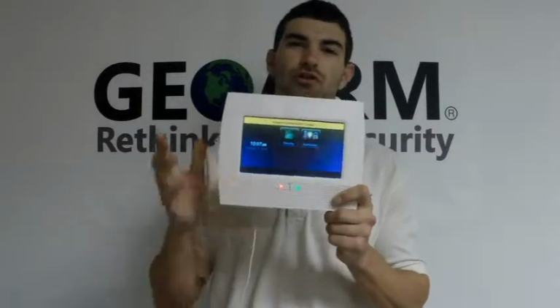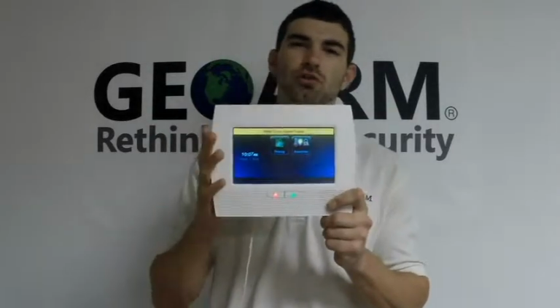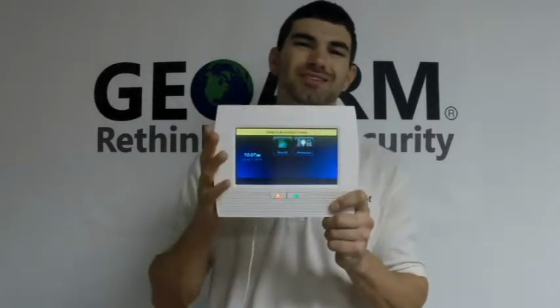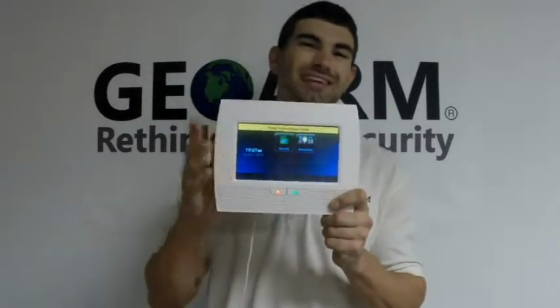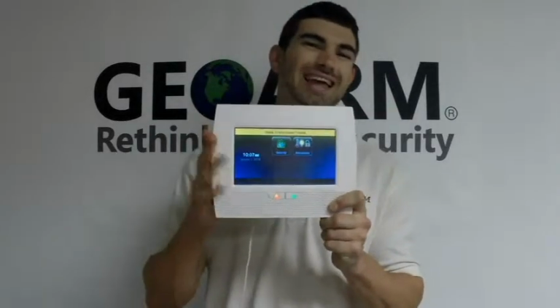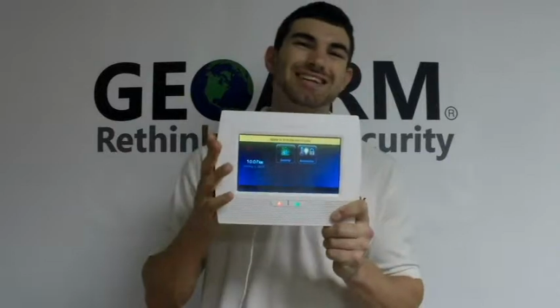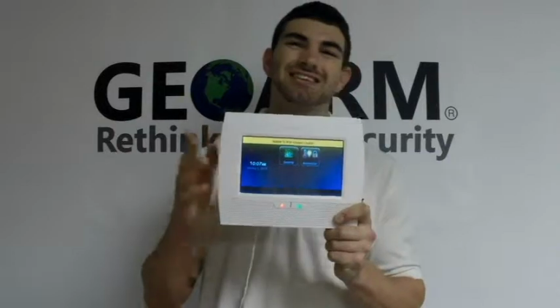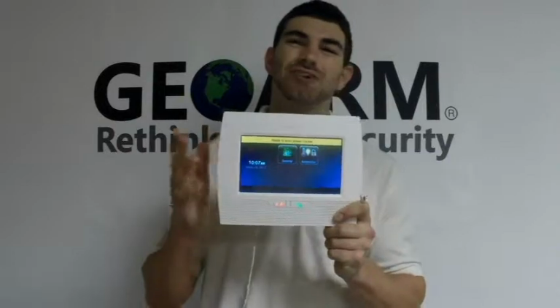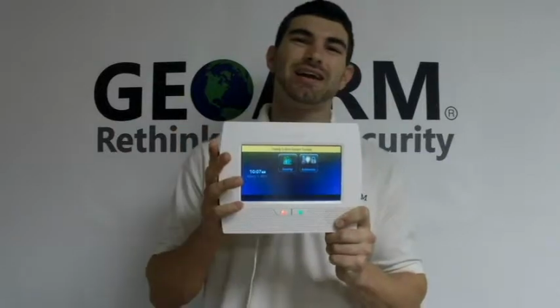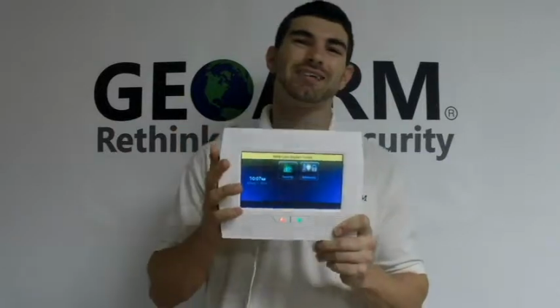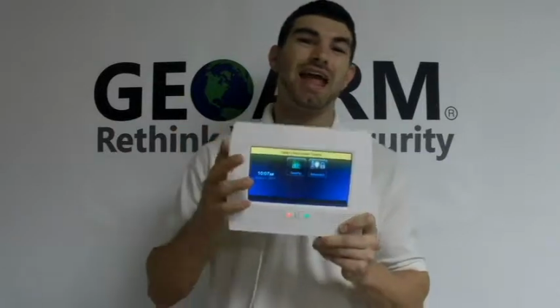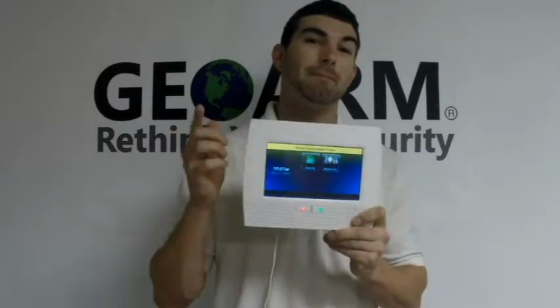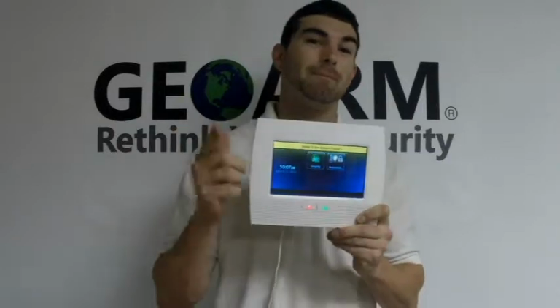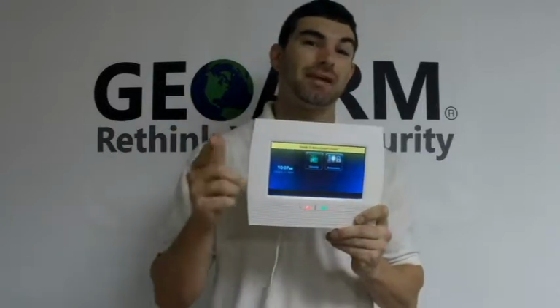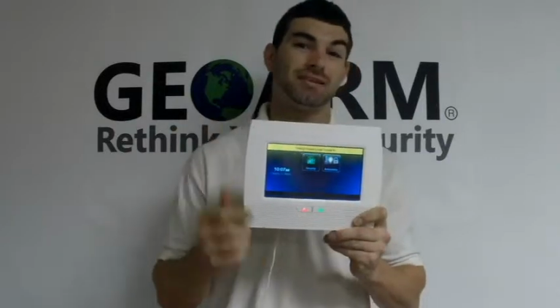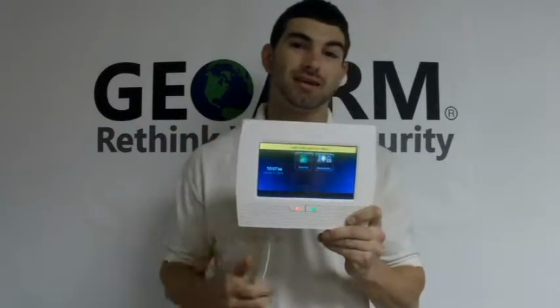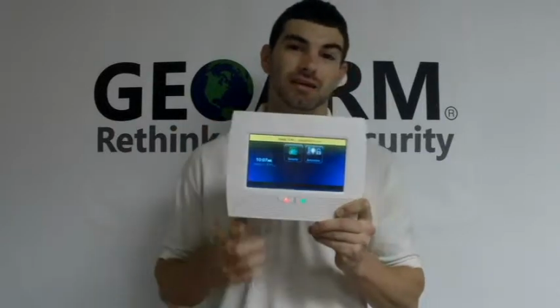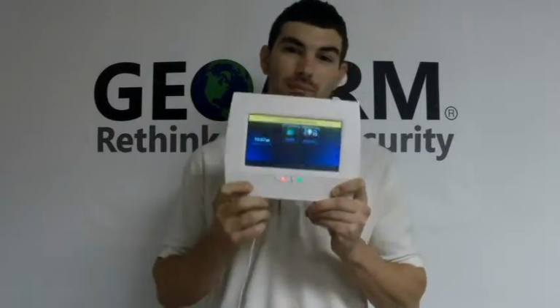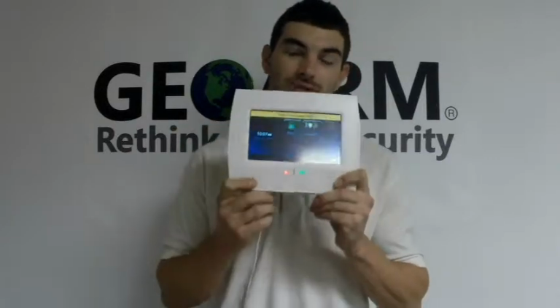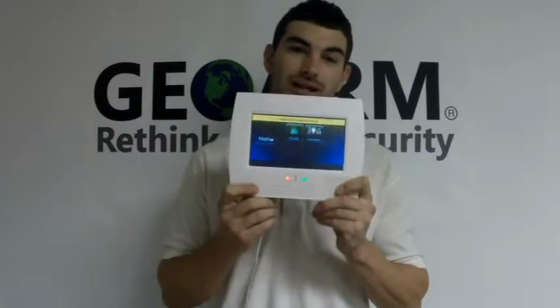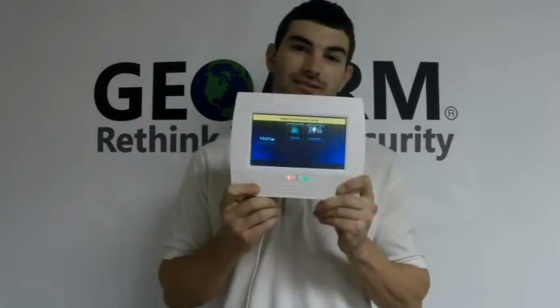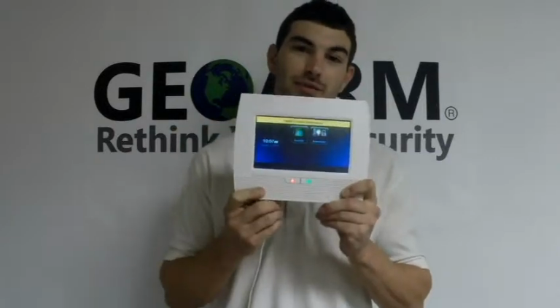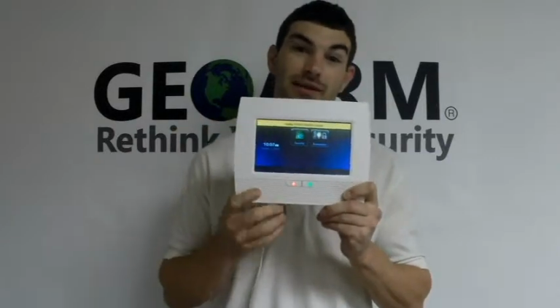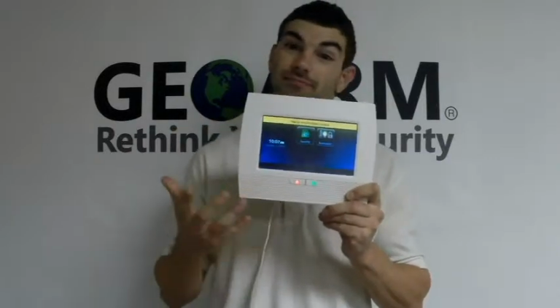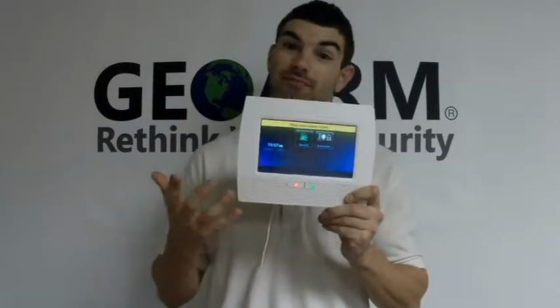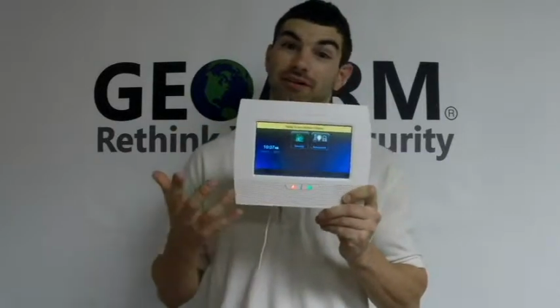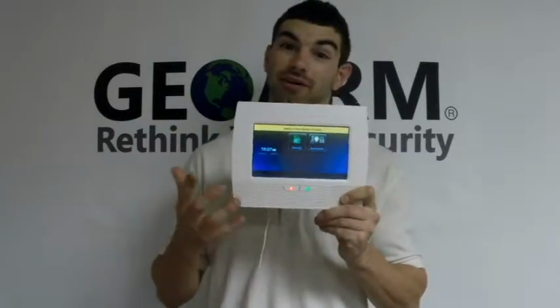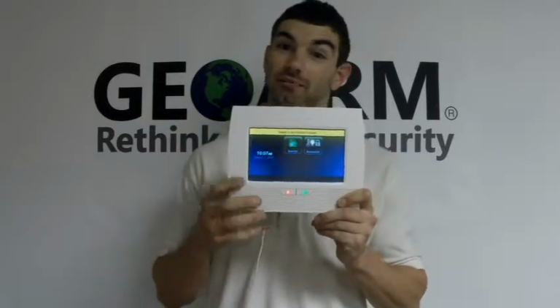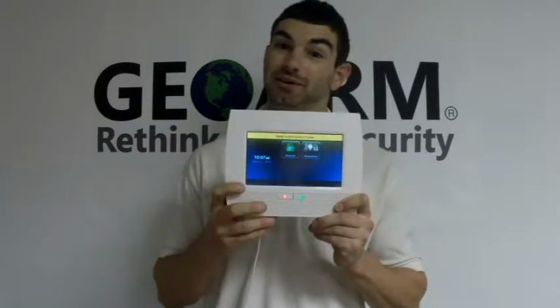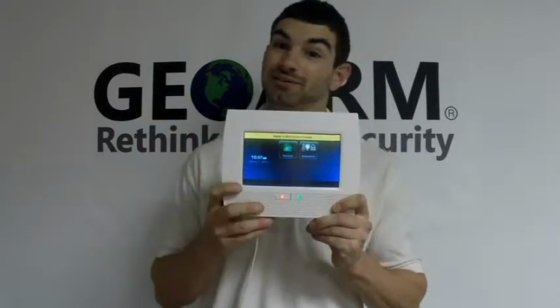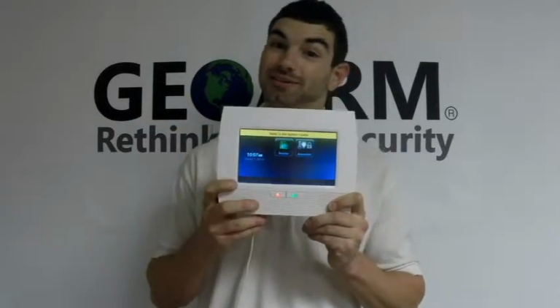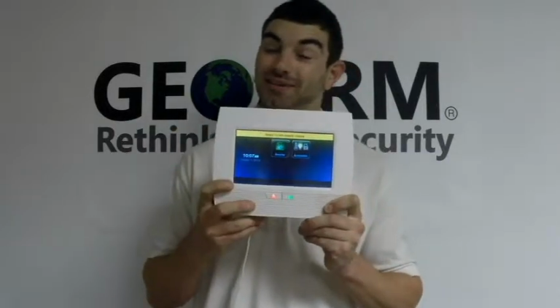The newest, latest, greatest, and best. I mean, look at that display. I'm very, very impressed with this thing.